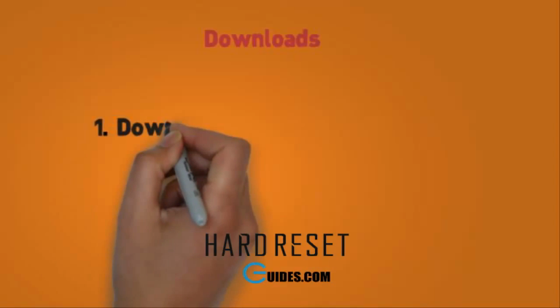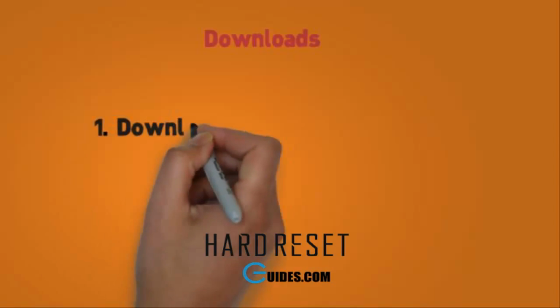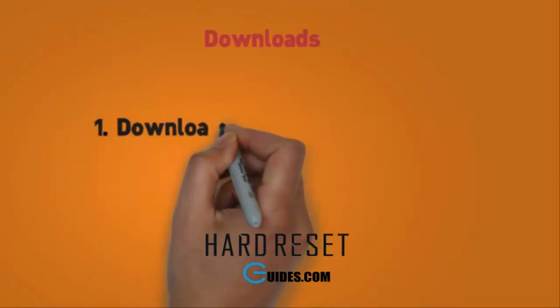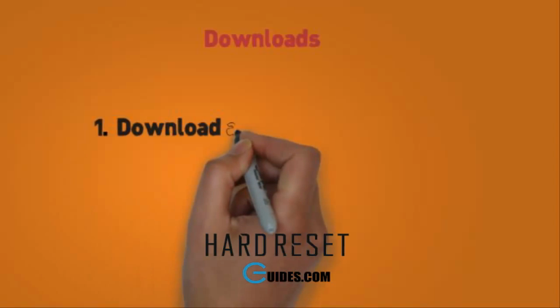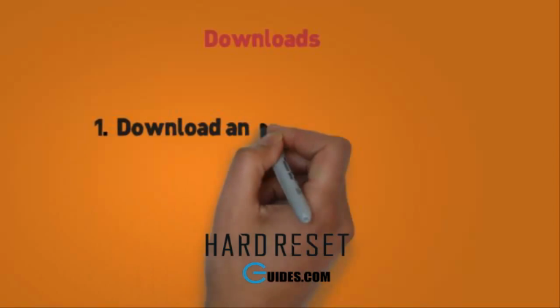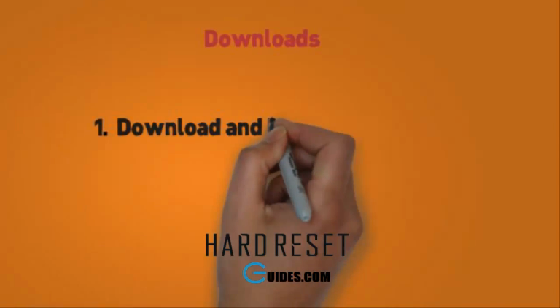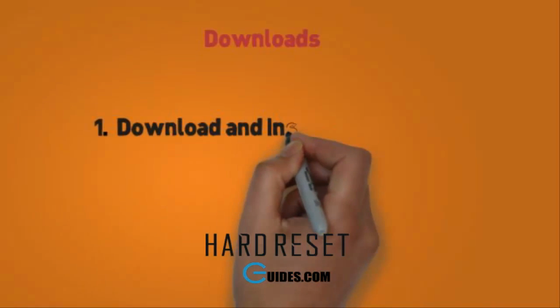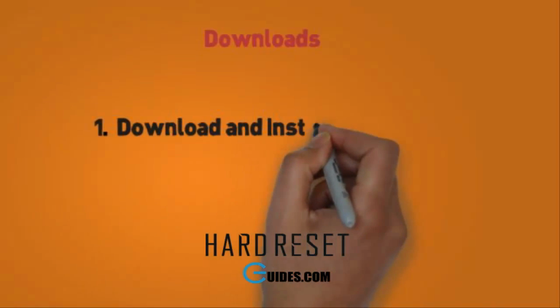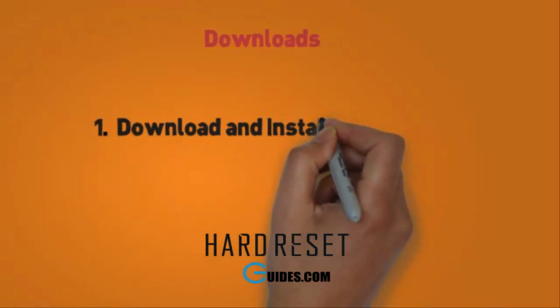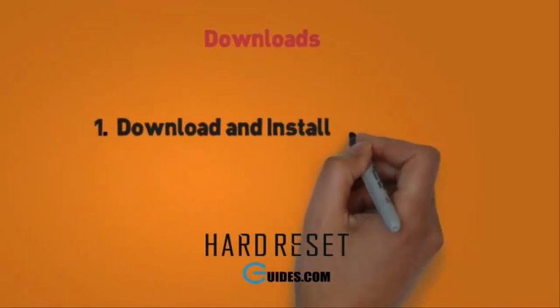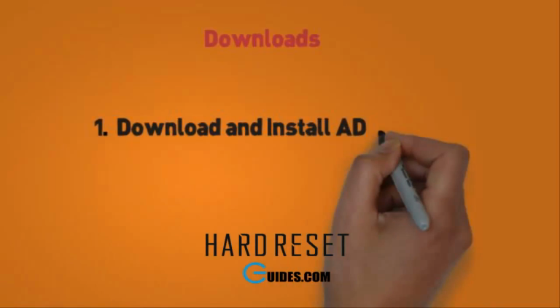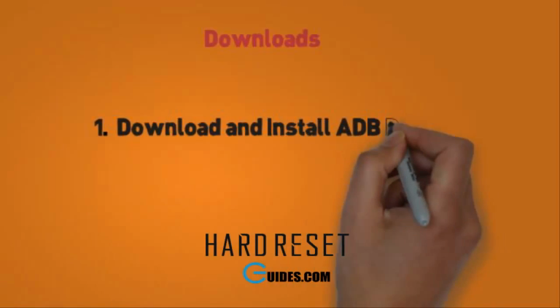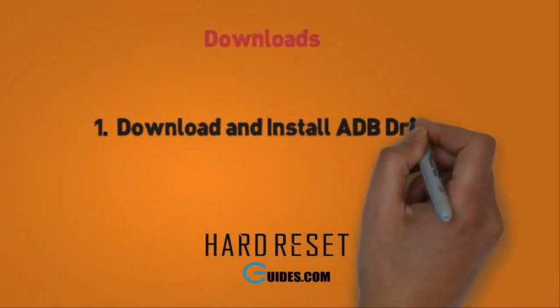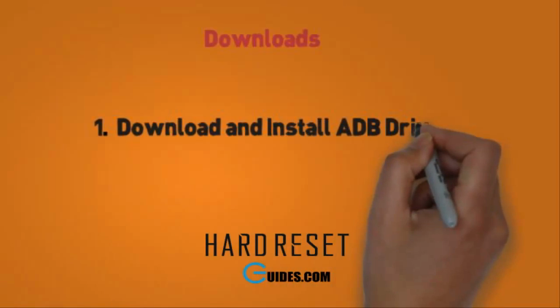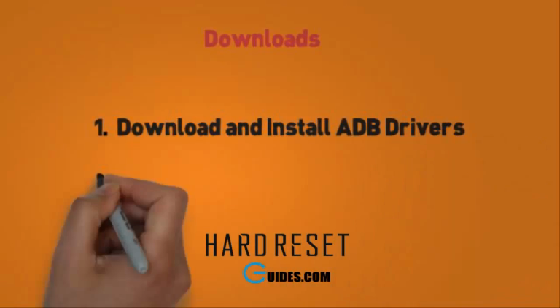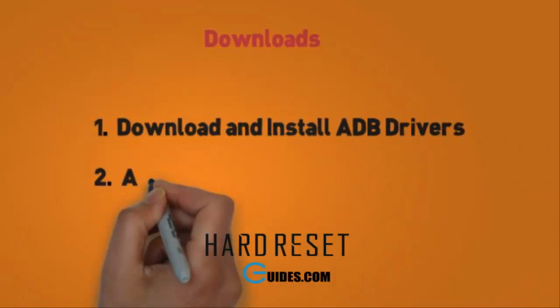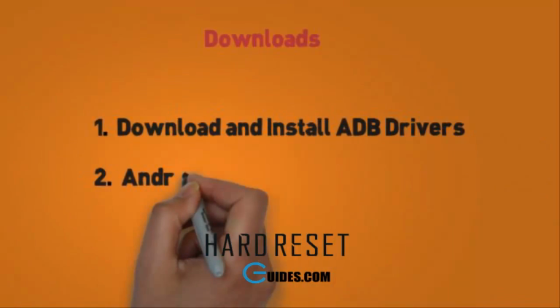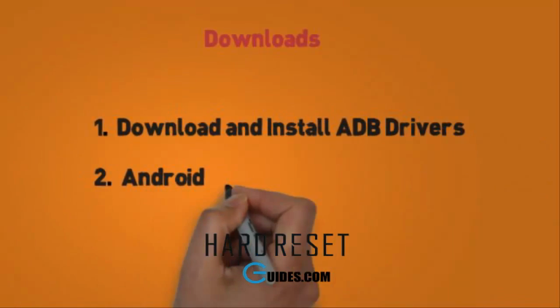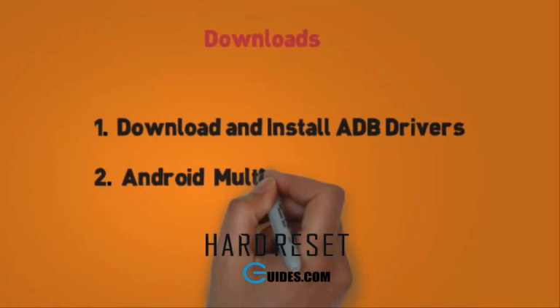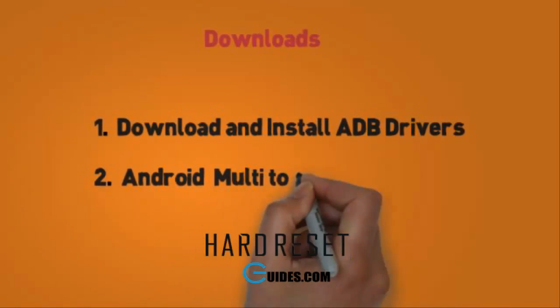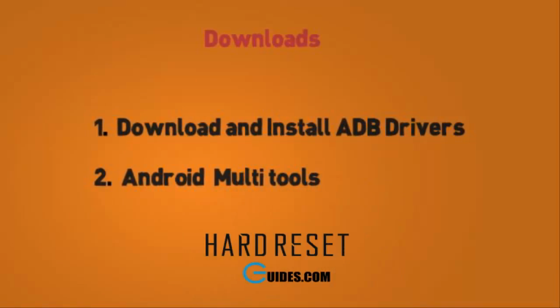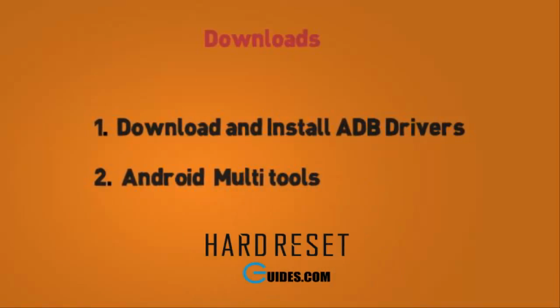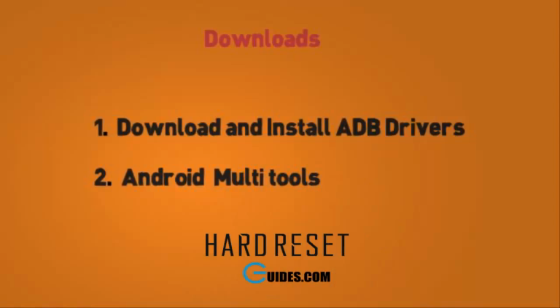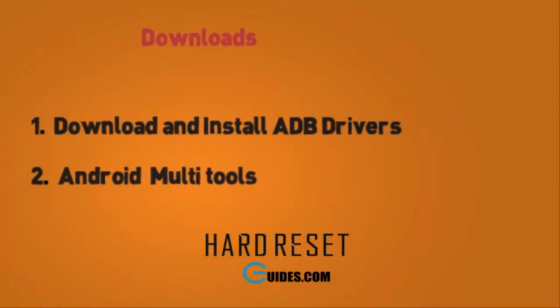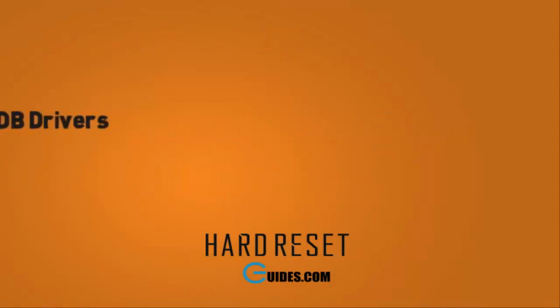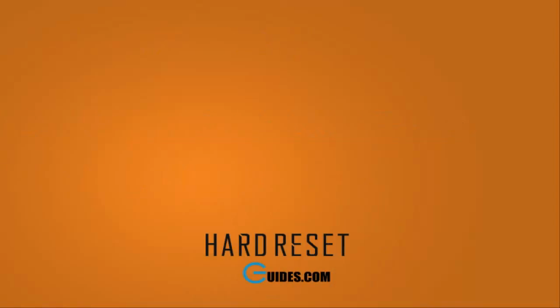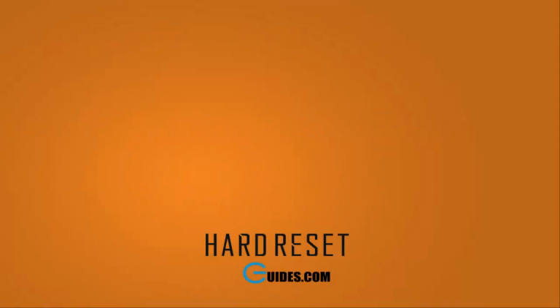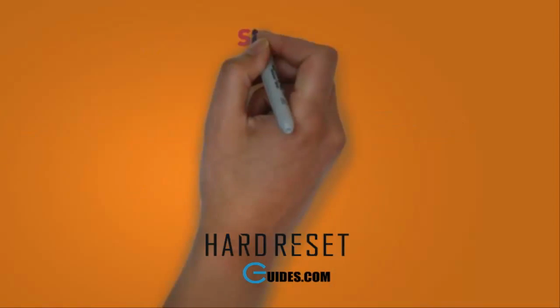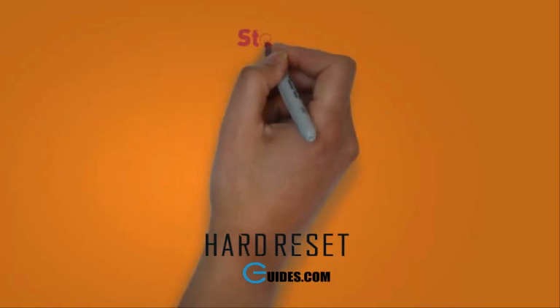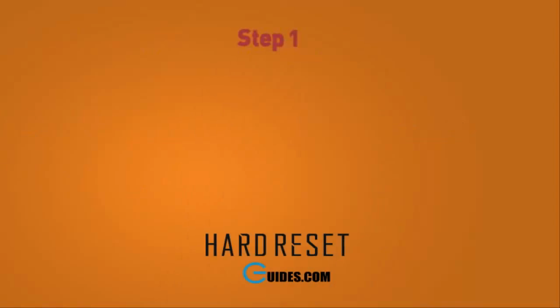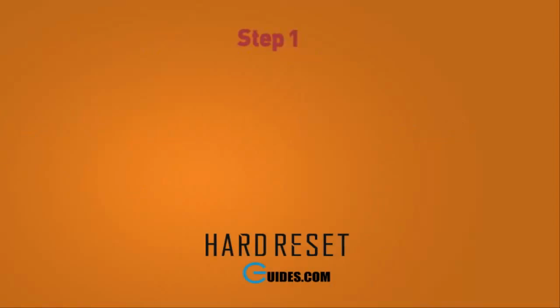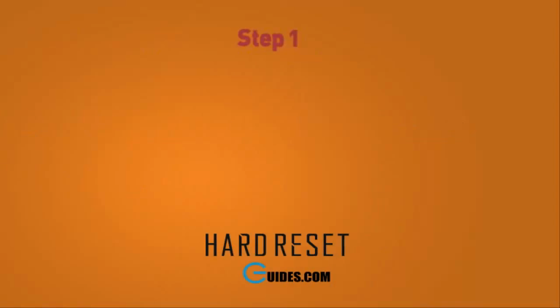First, download these tools. Download ADB drivers and install them. Second, download Android multi tools.